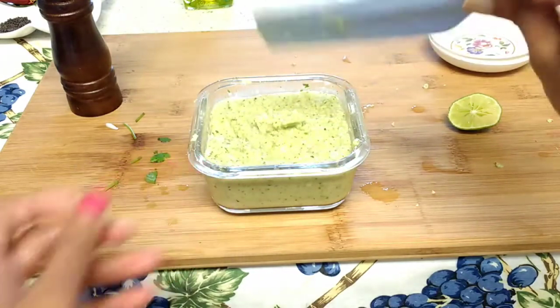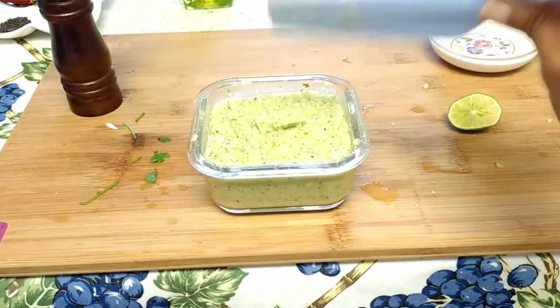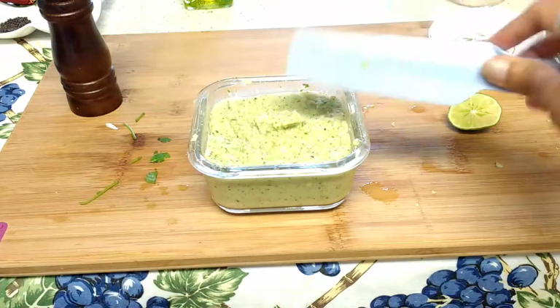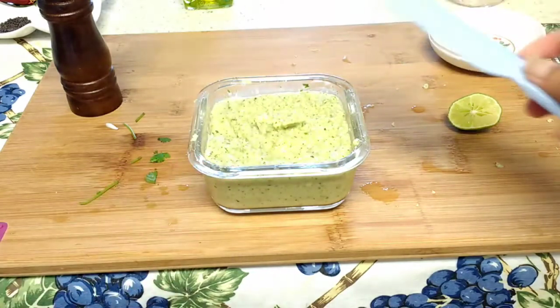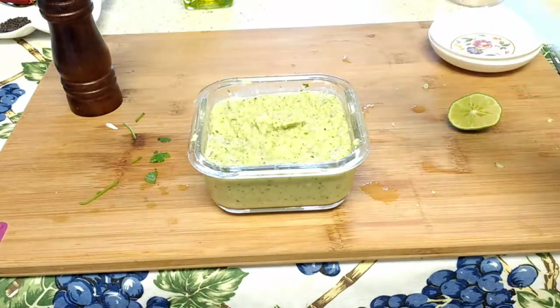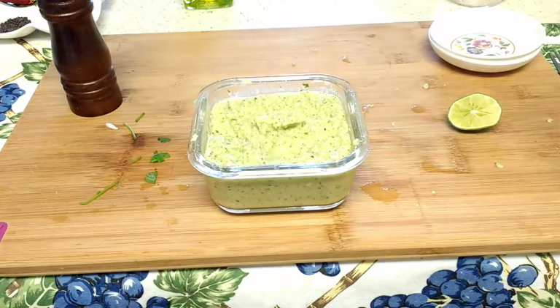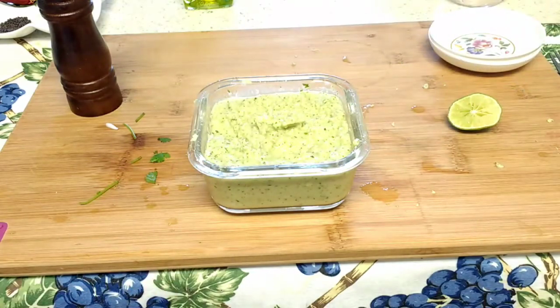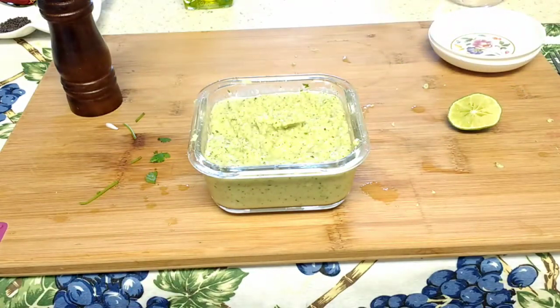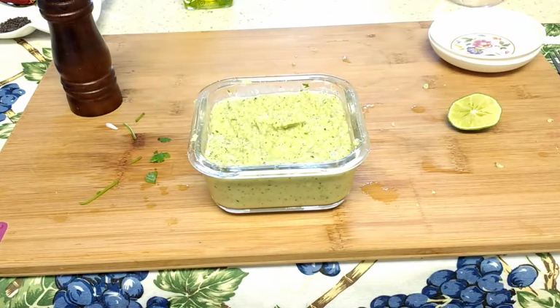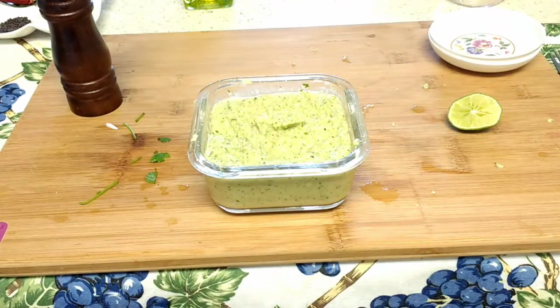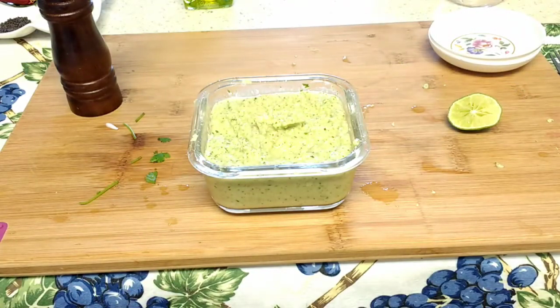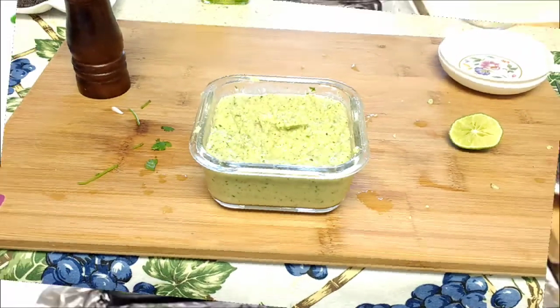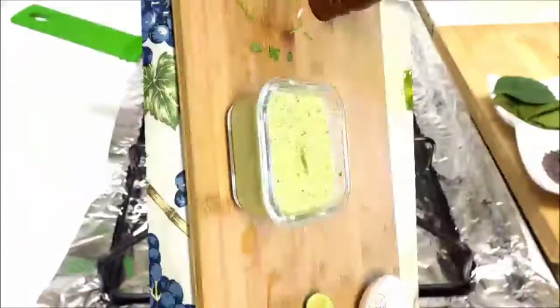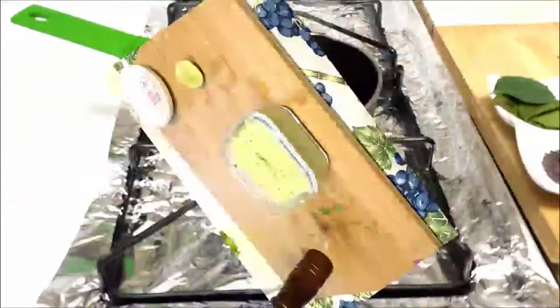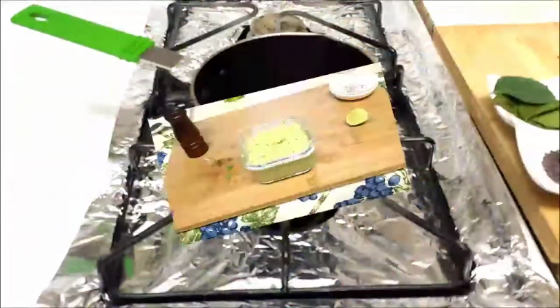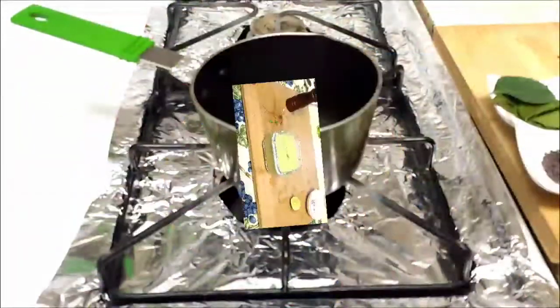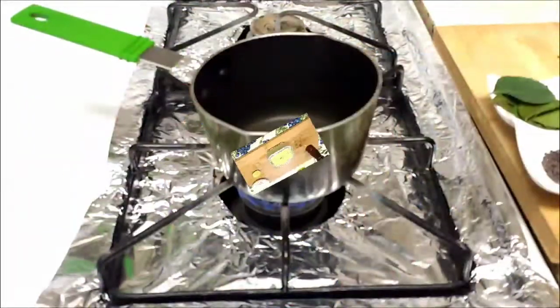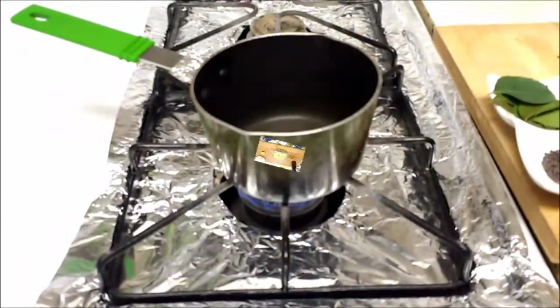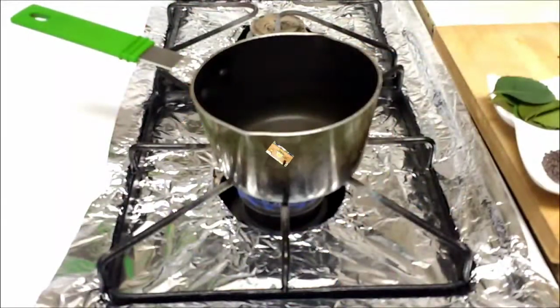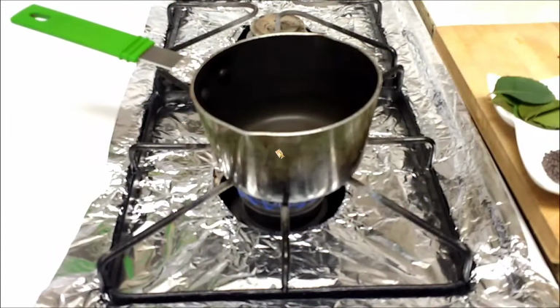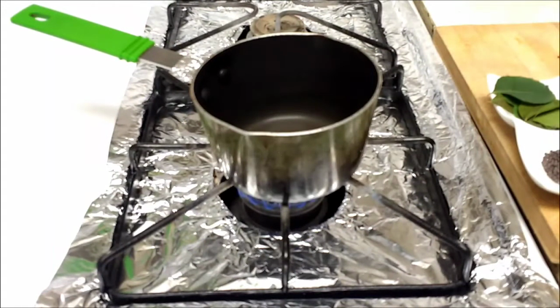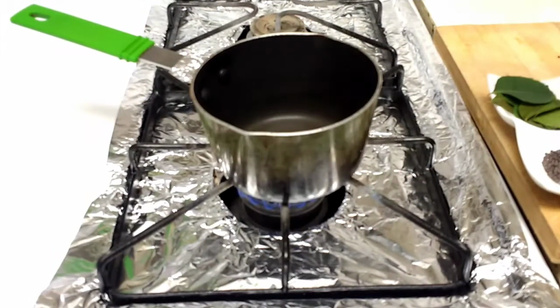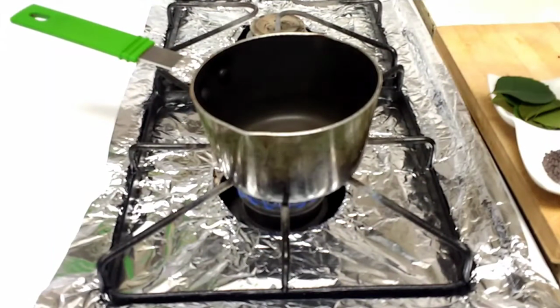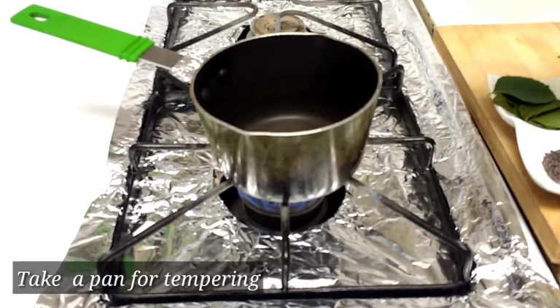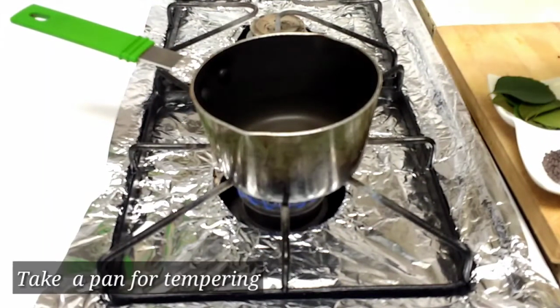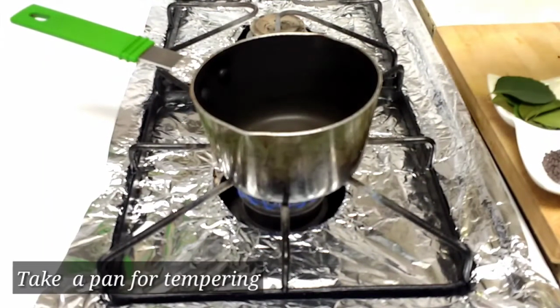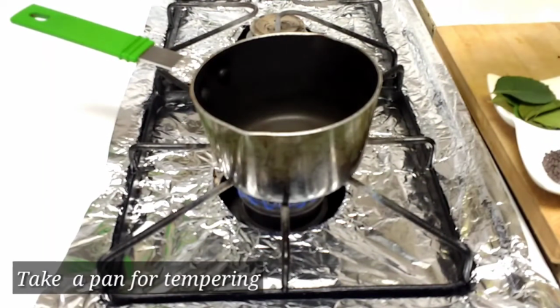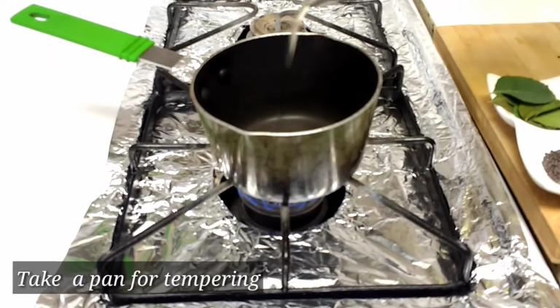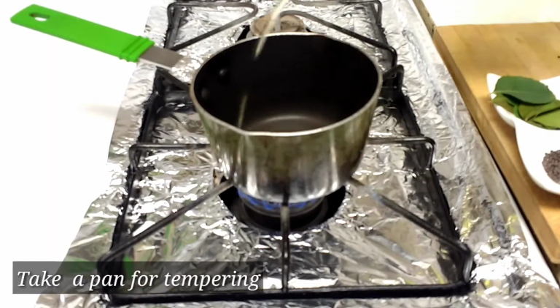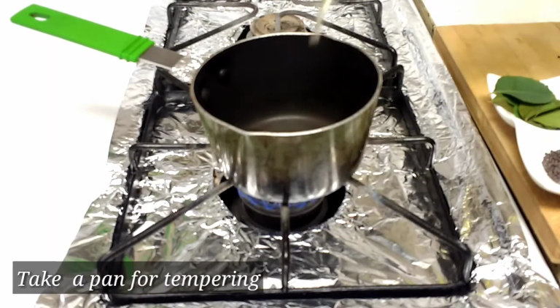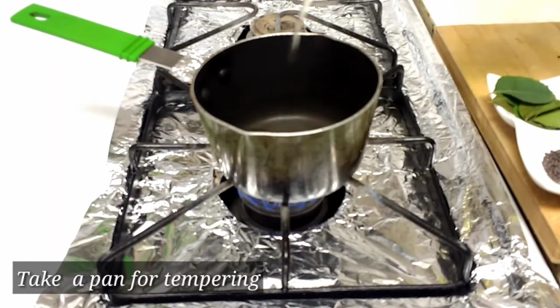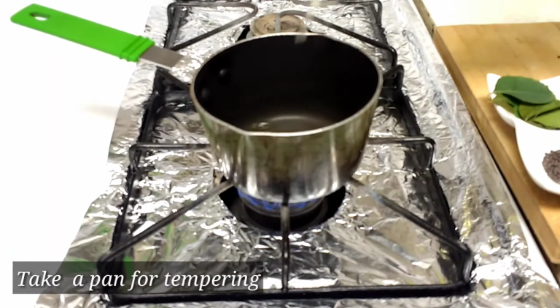Take your lemon and squeeze a little fresh lemon into the chutney and mix it again. Now we'll go and make the tempering. Take your tempering pan and add oil.